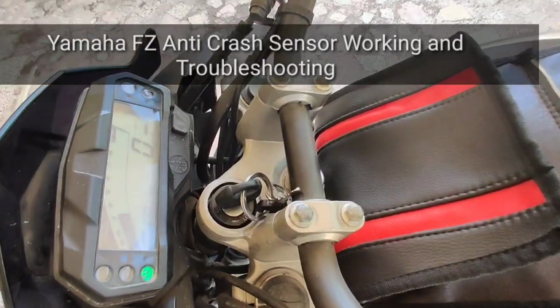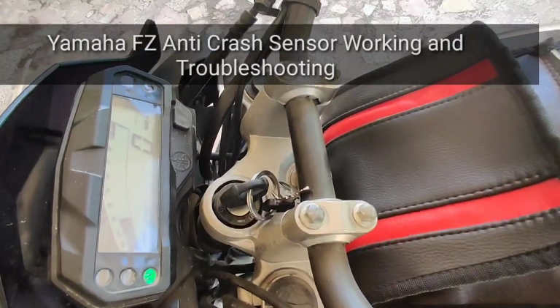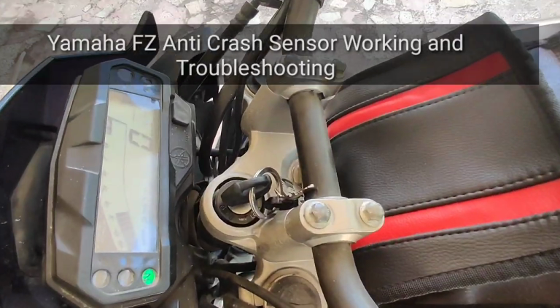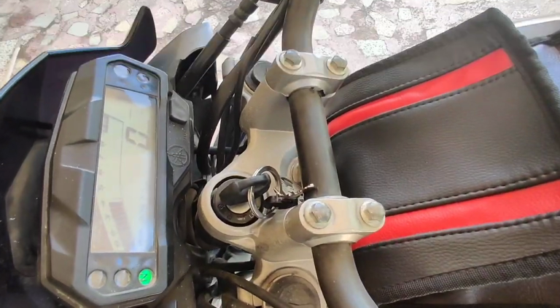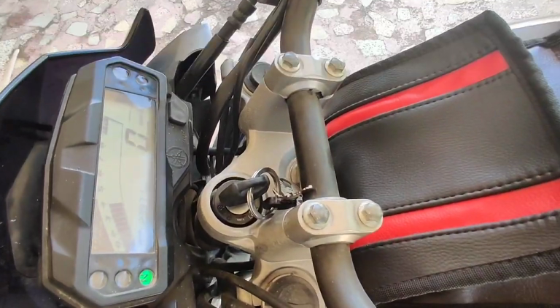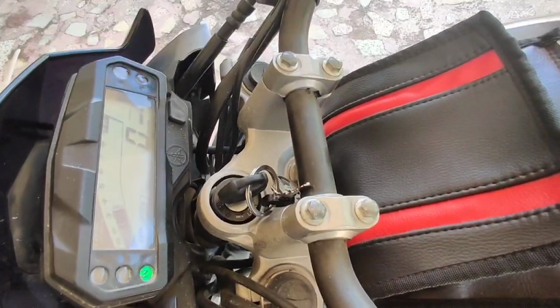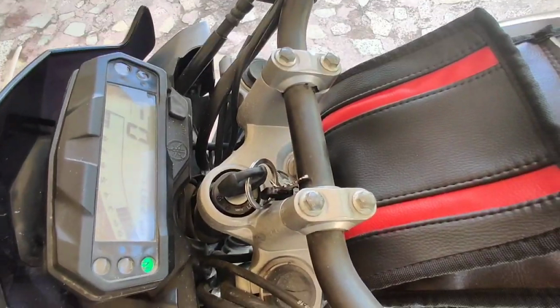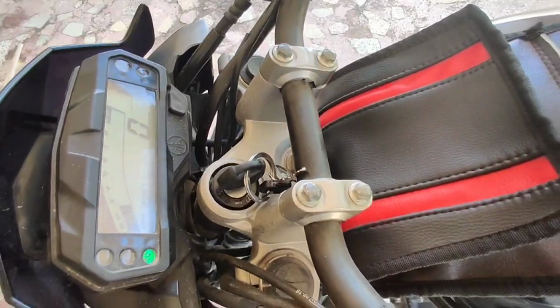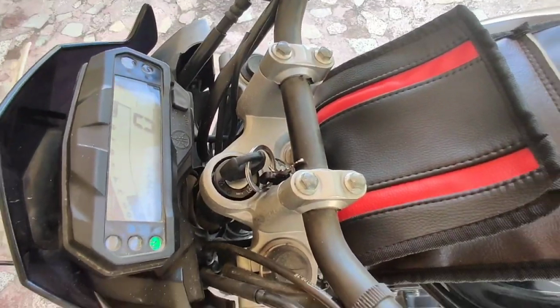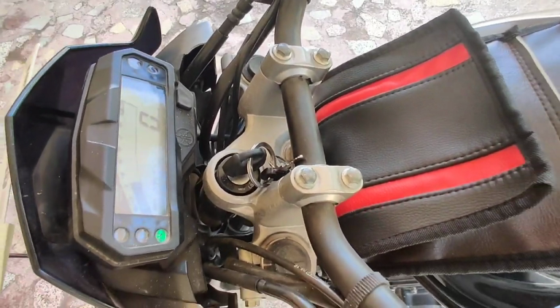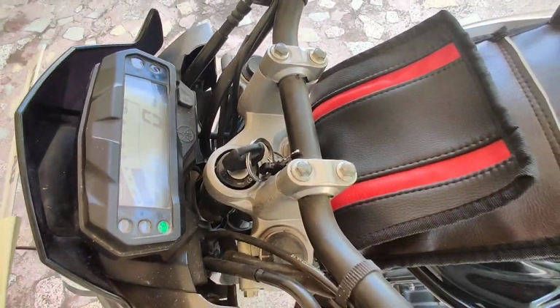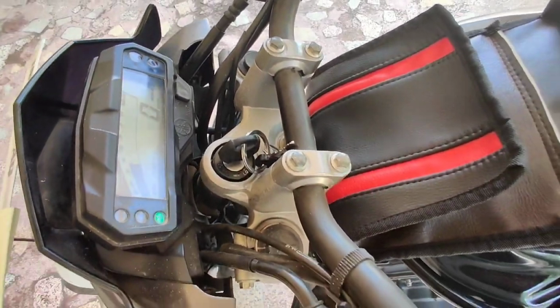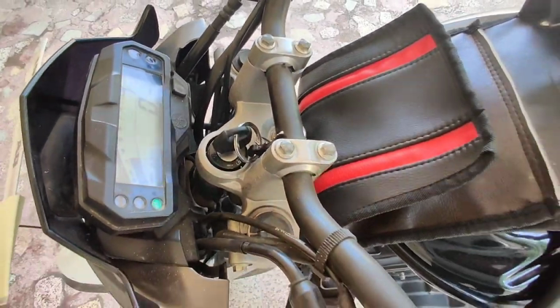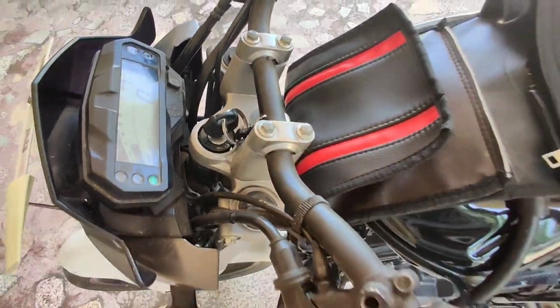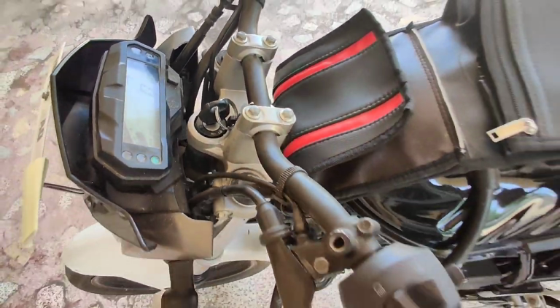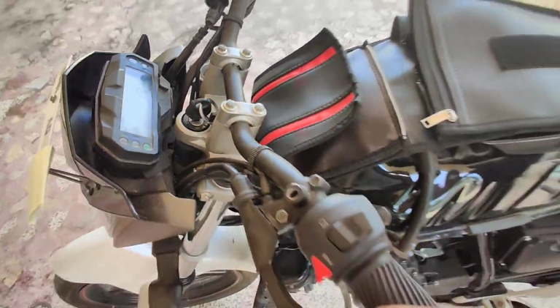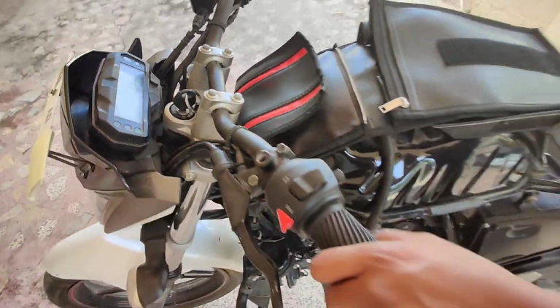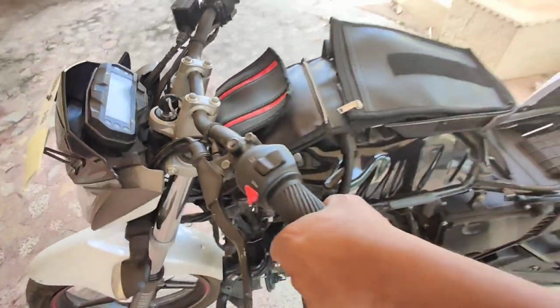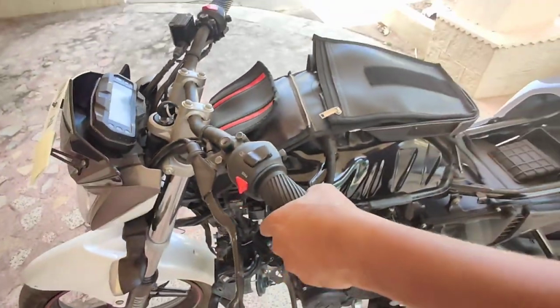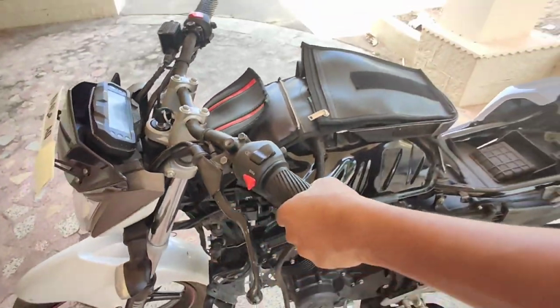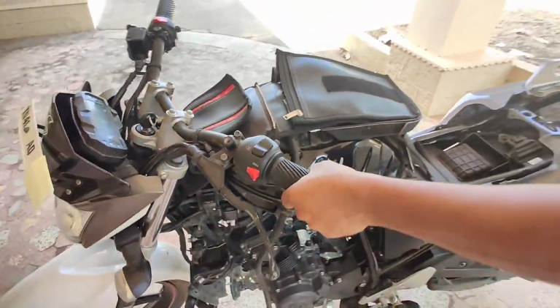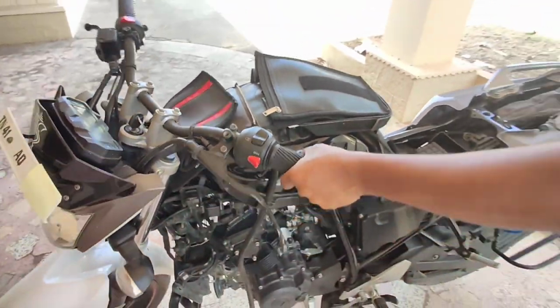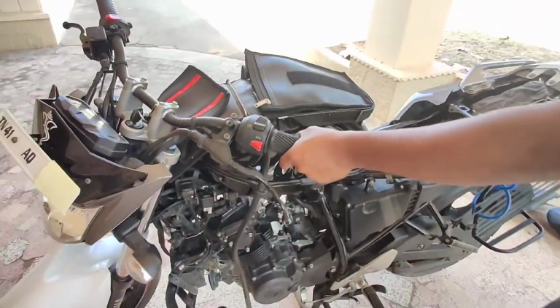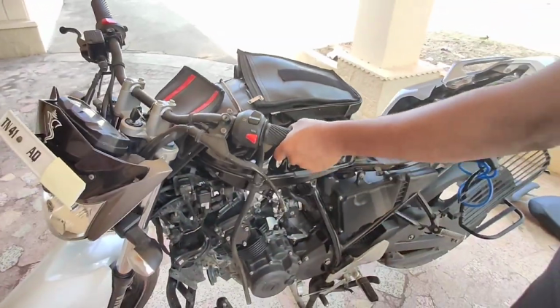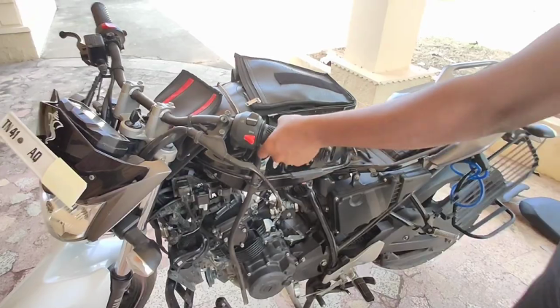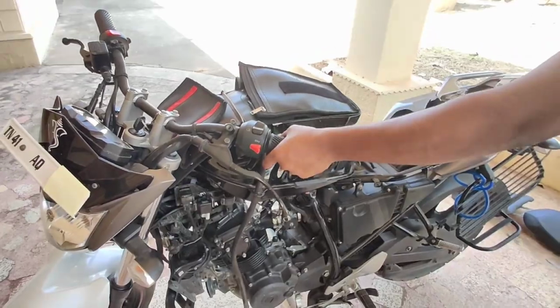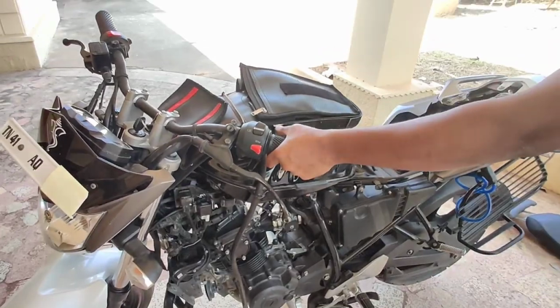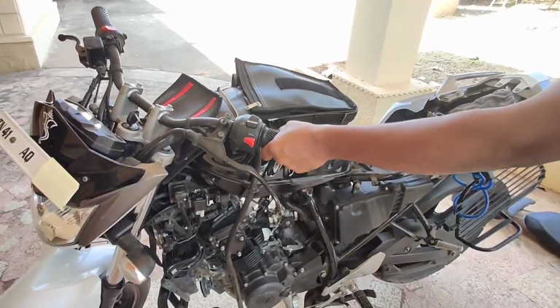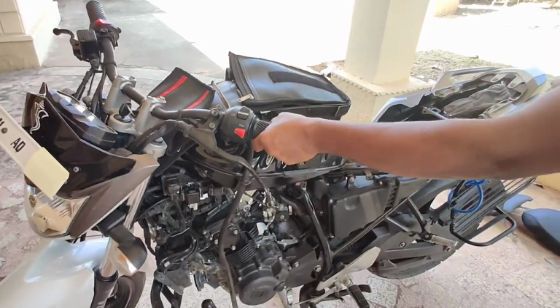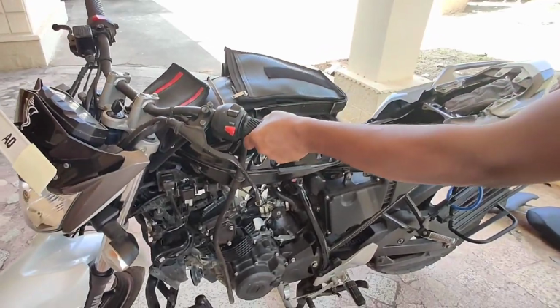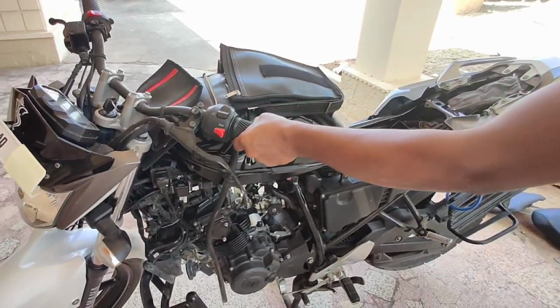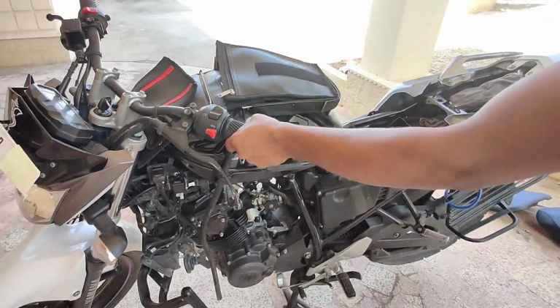Hi guys, in this video we are going to see about MFZ anti-crash sensor working and troubleshooting.